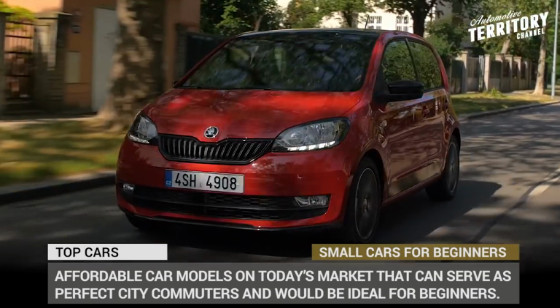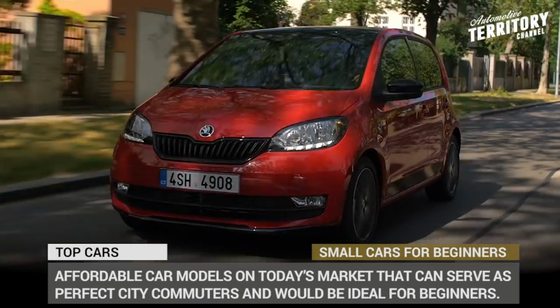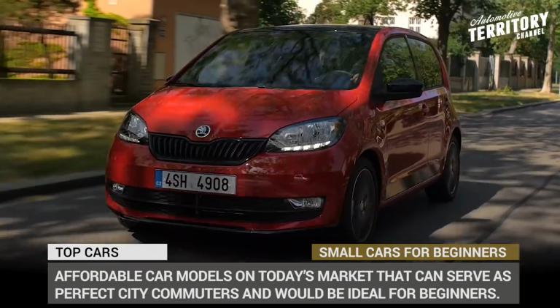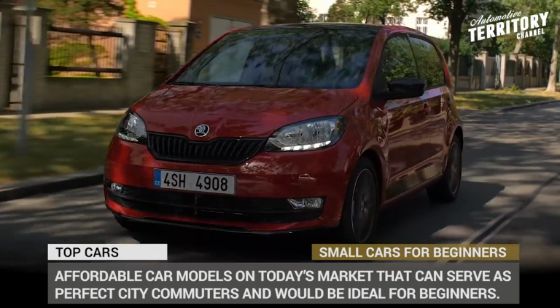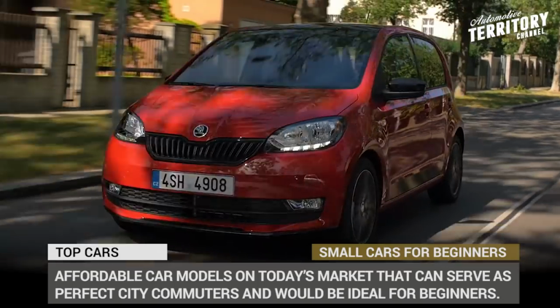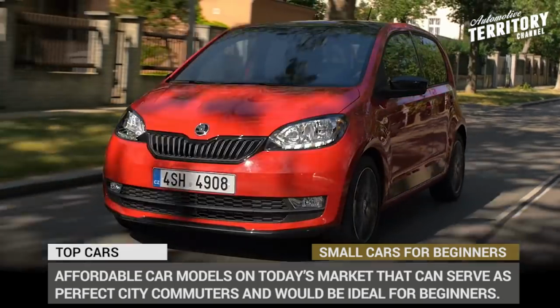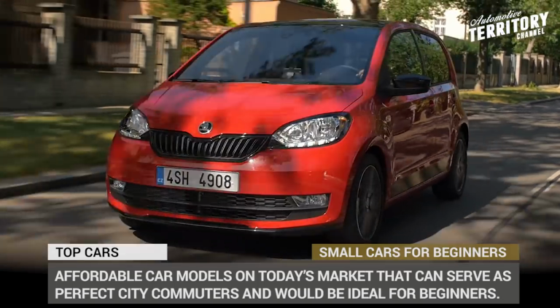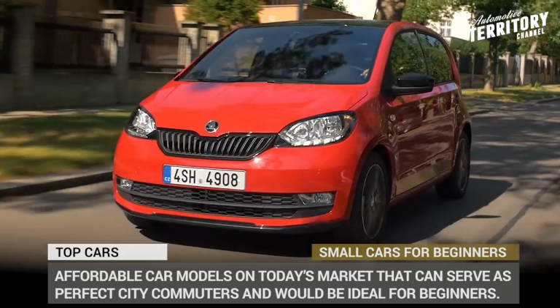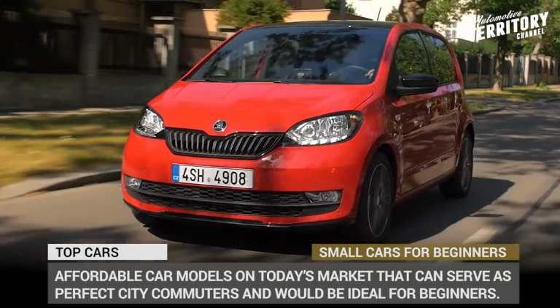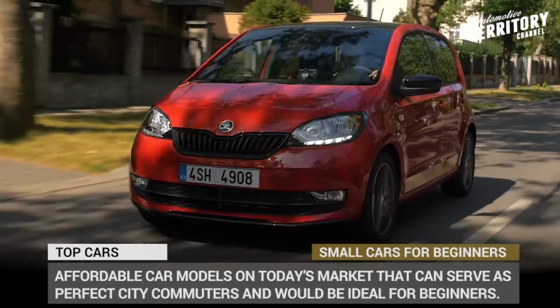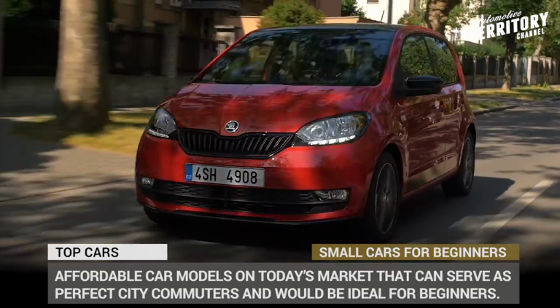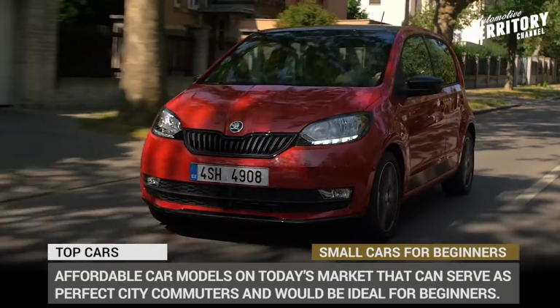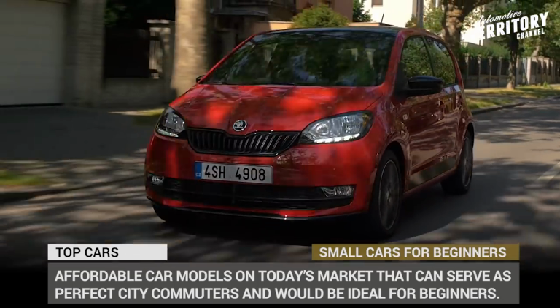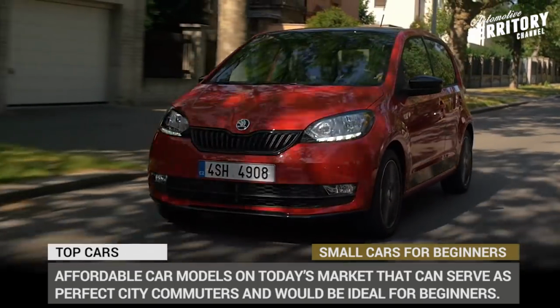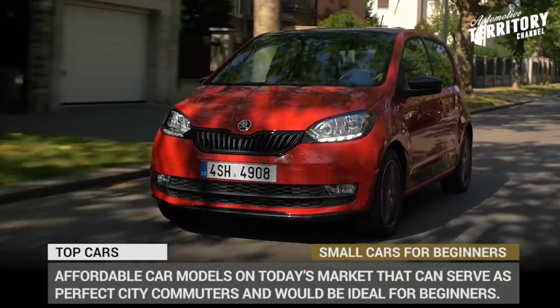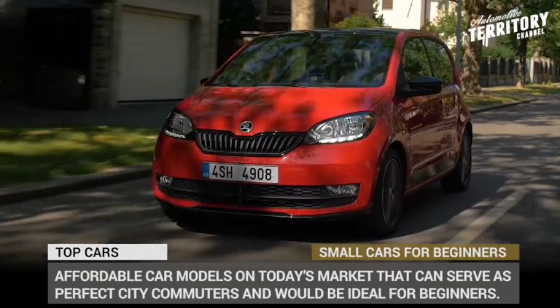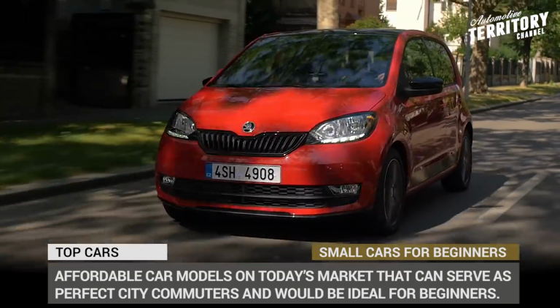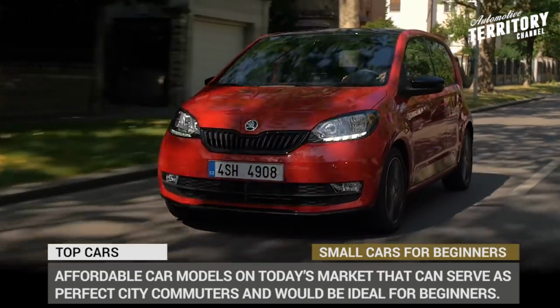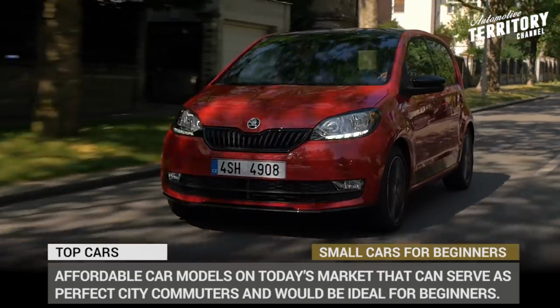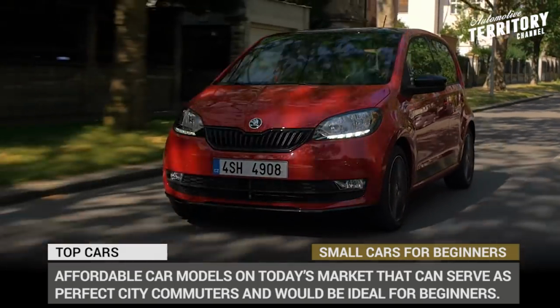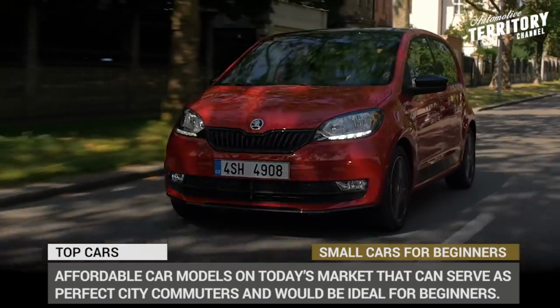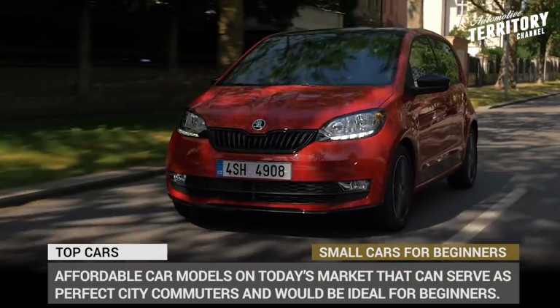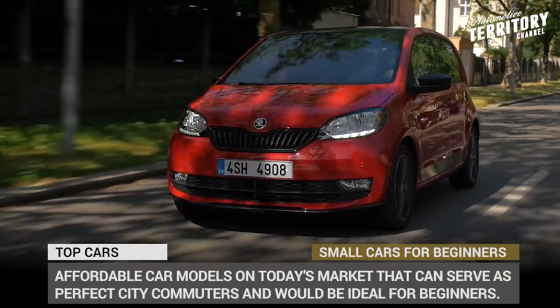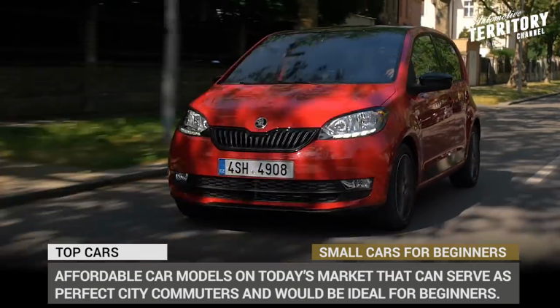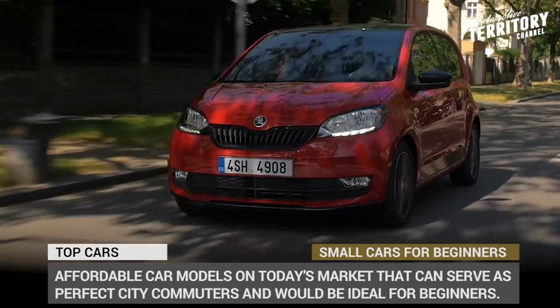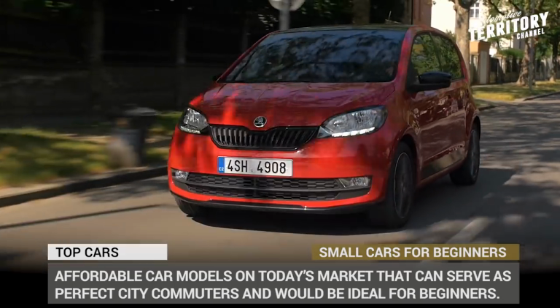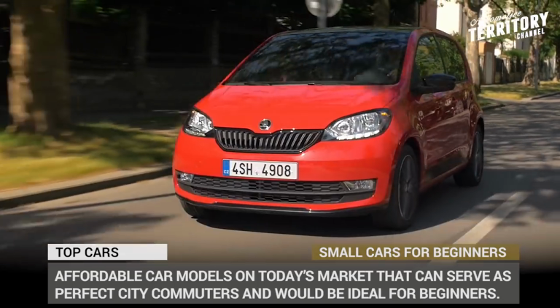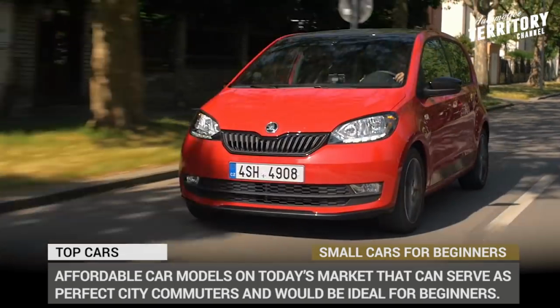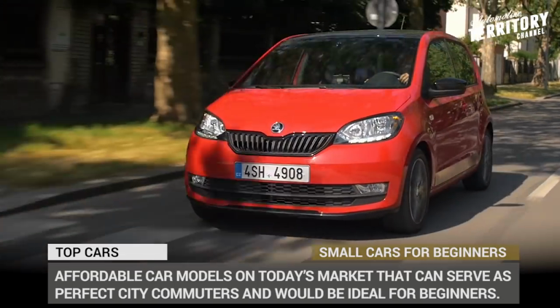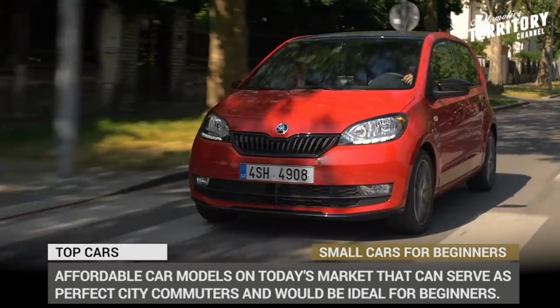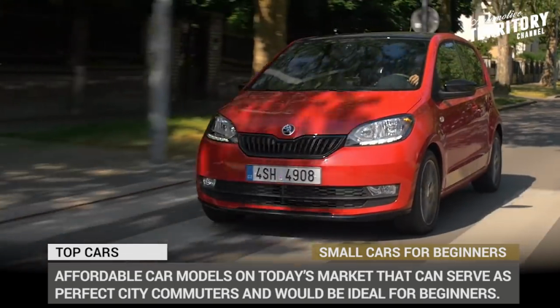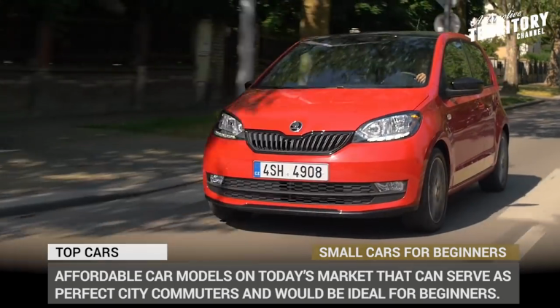You're watching Automotive Territory Daily News. Subscribe to our channel and let's start the engines!